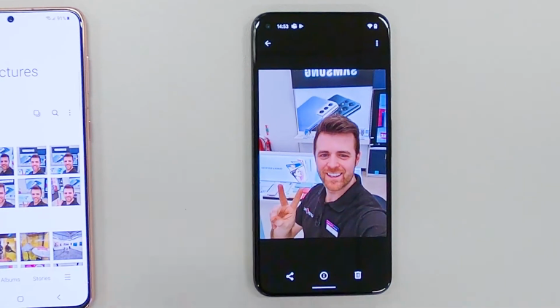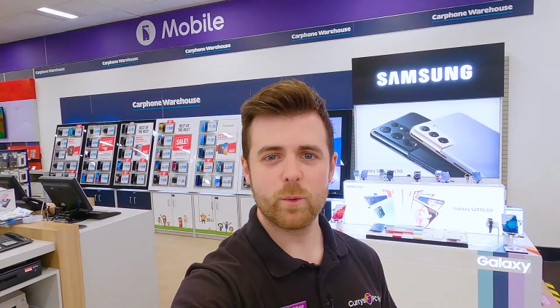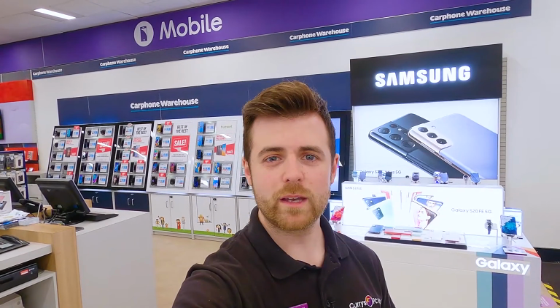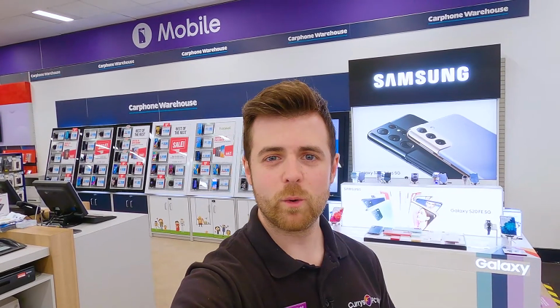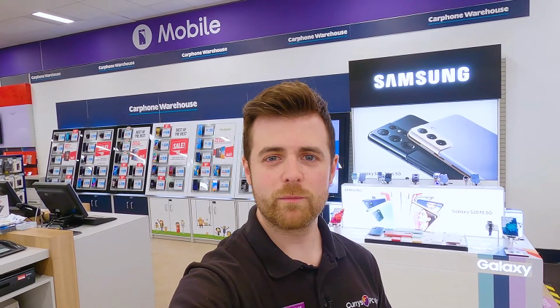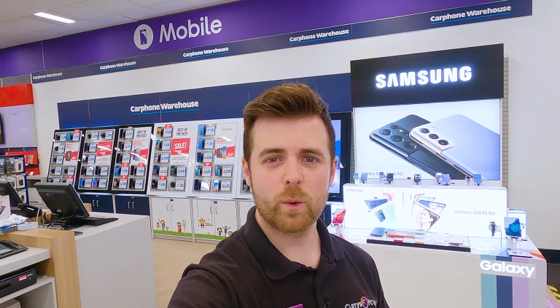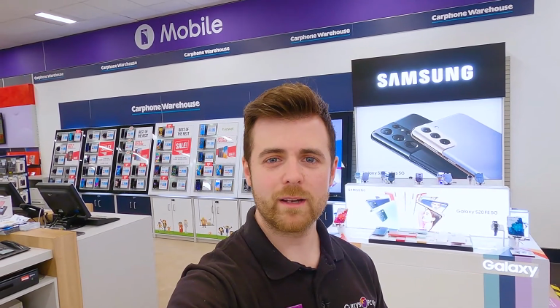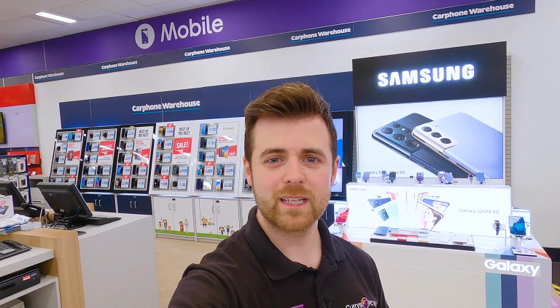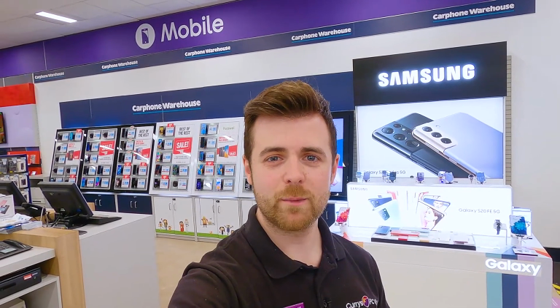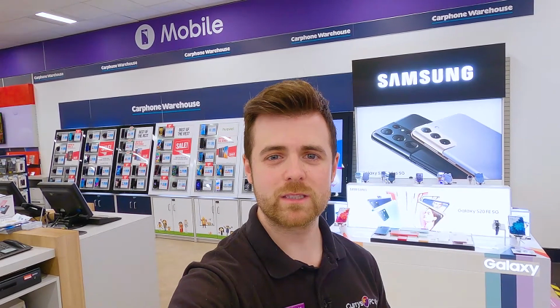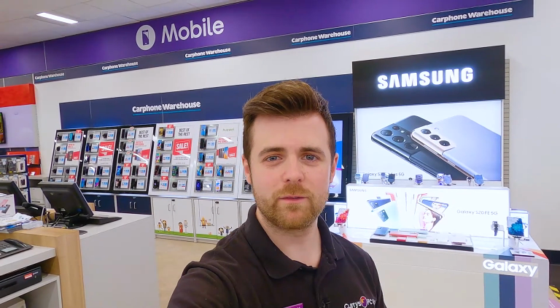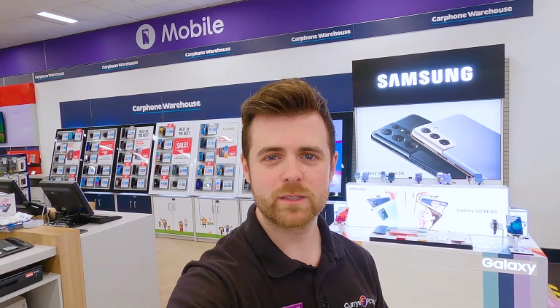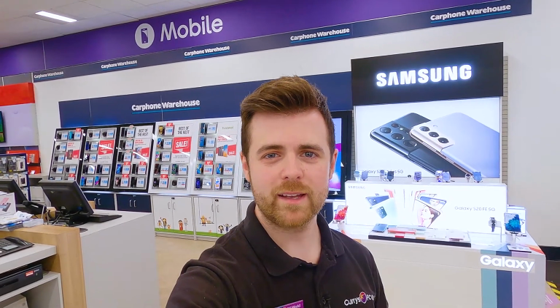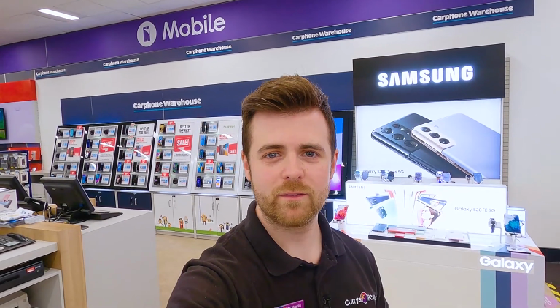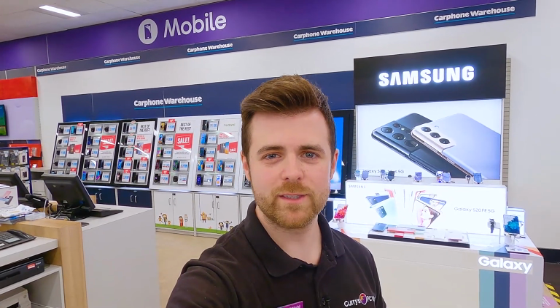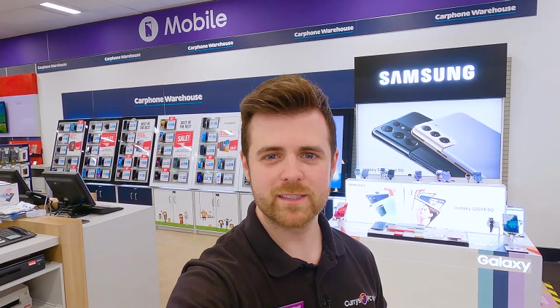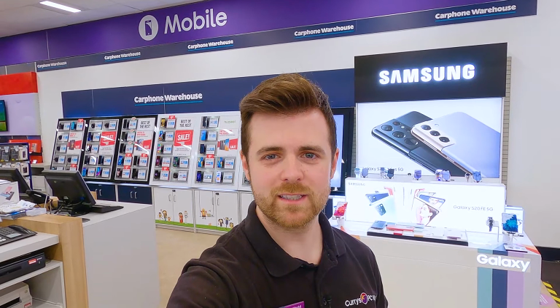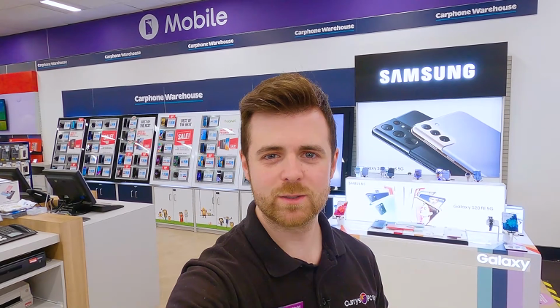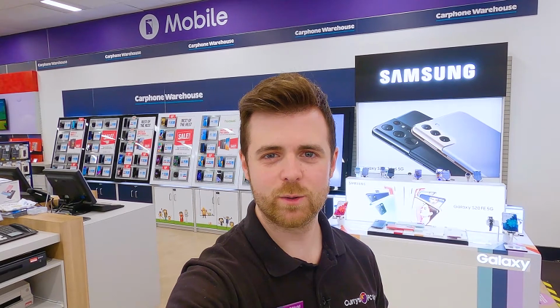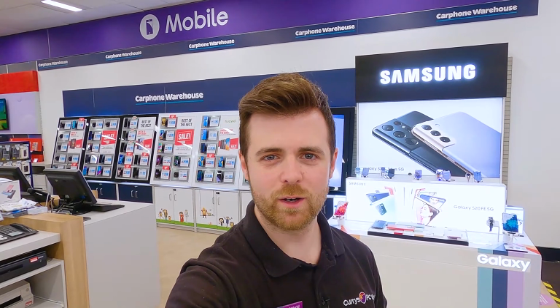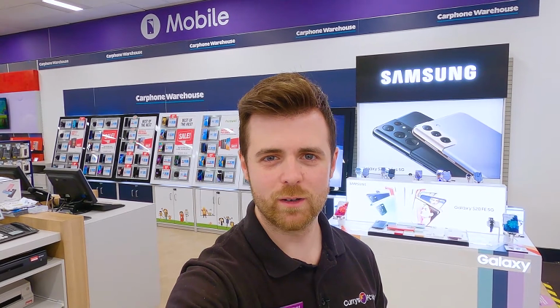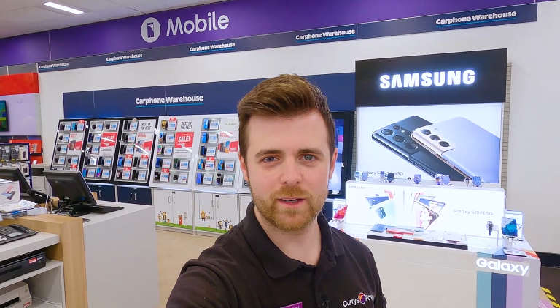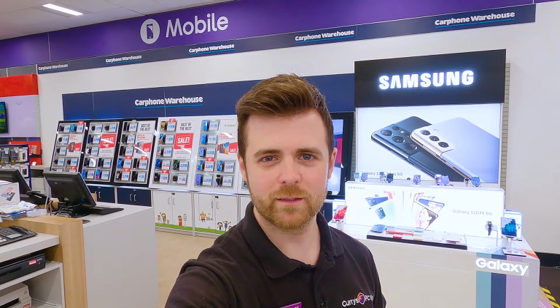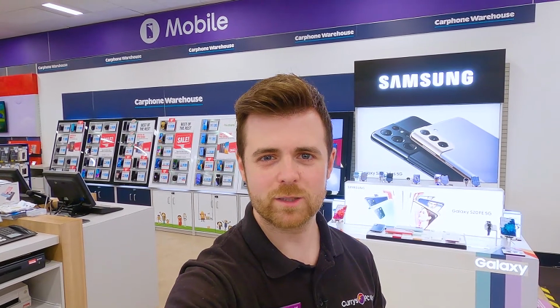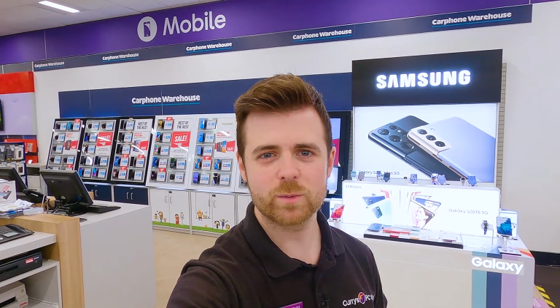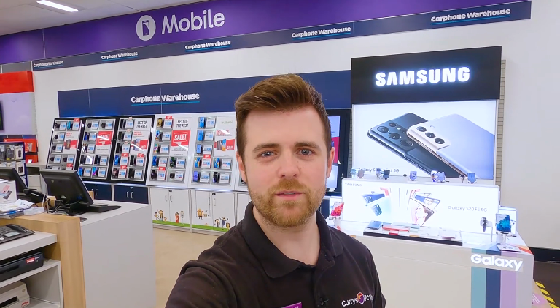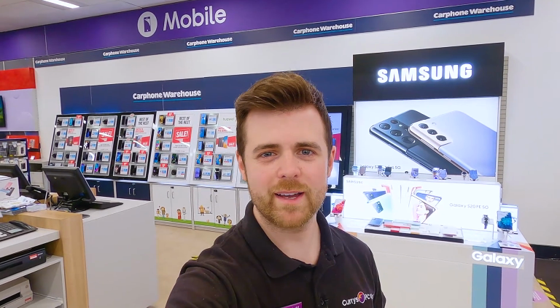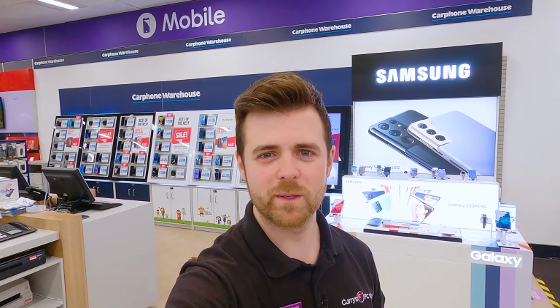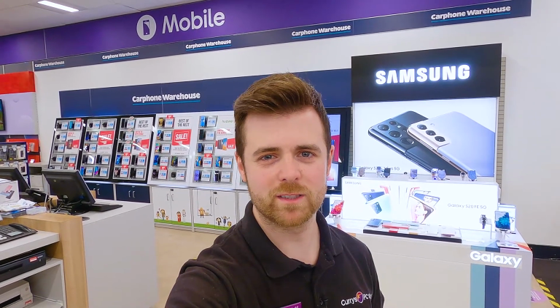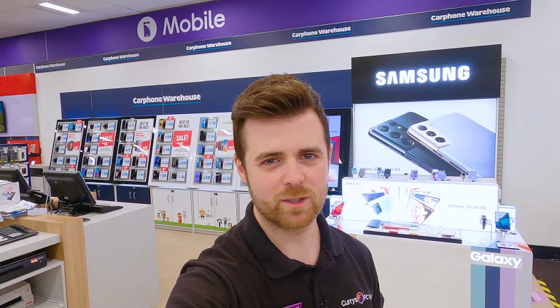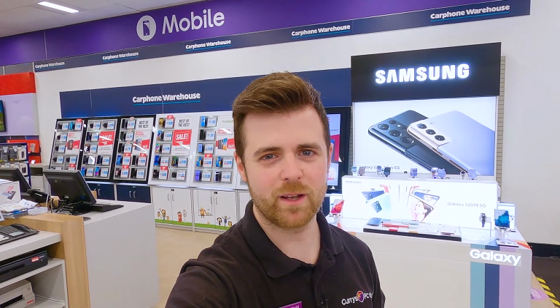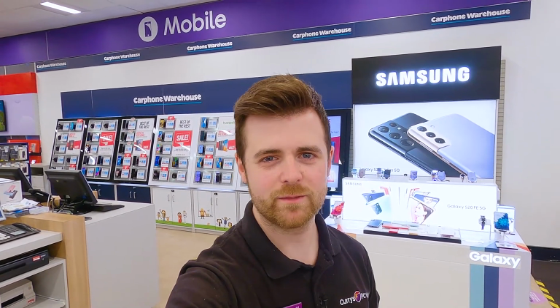If you want to get more info on how to get the most out of your tech, visit us in-store, online, or chat to one of our experts on Shop Live.